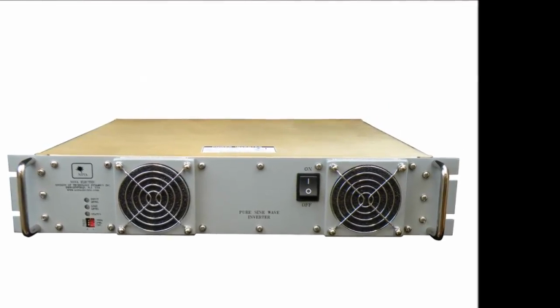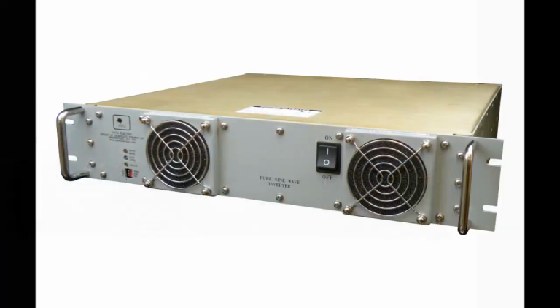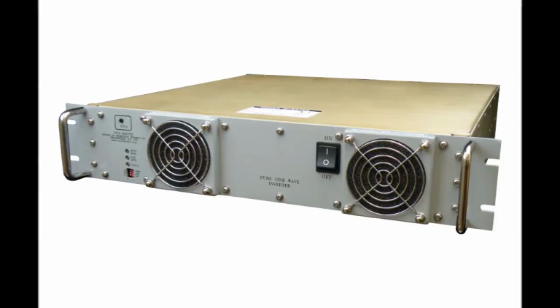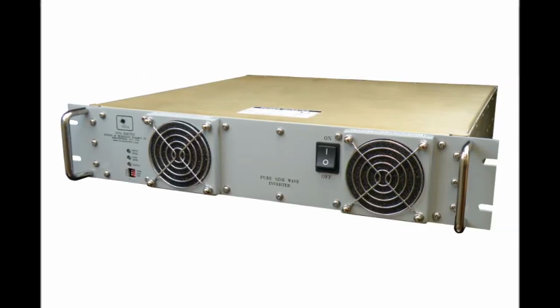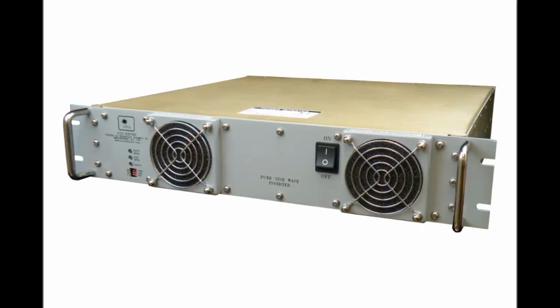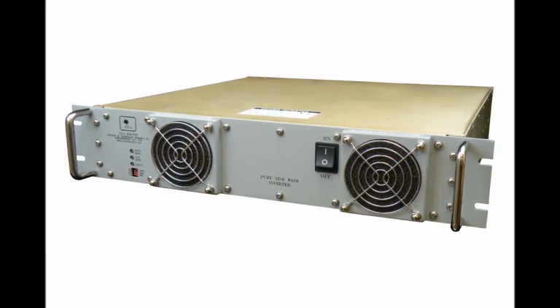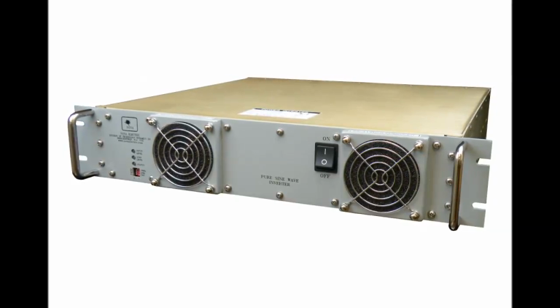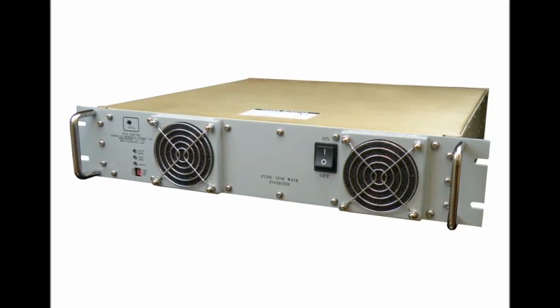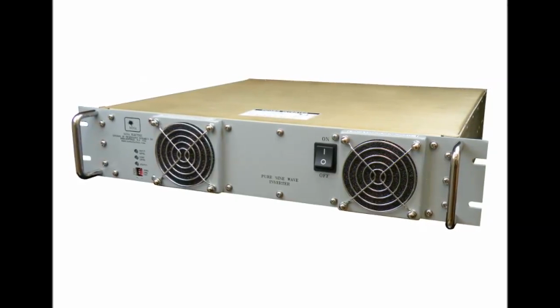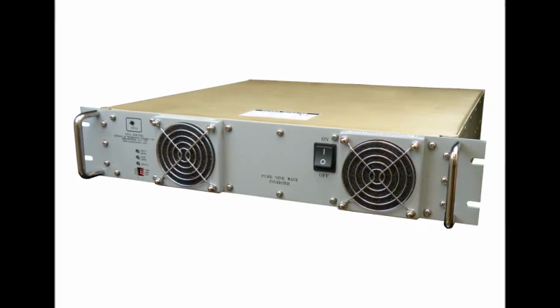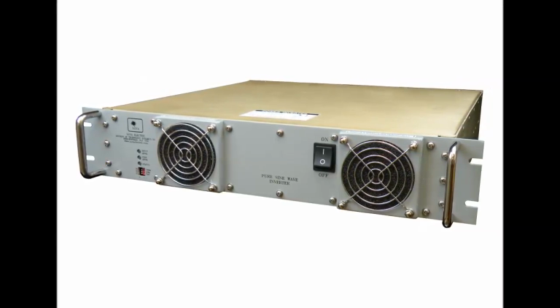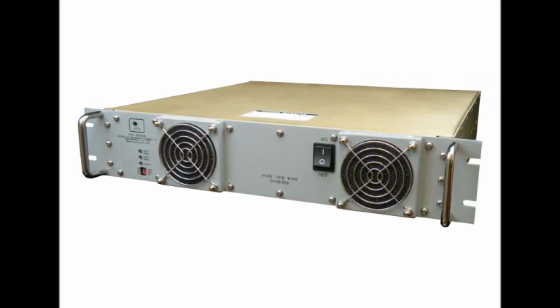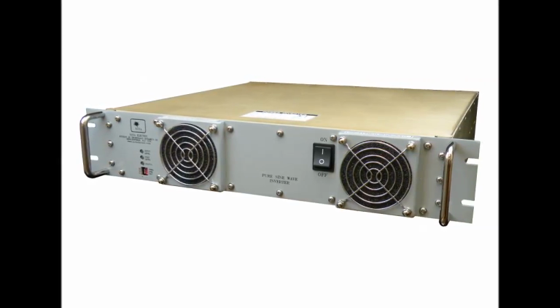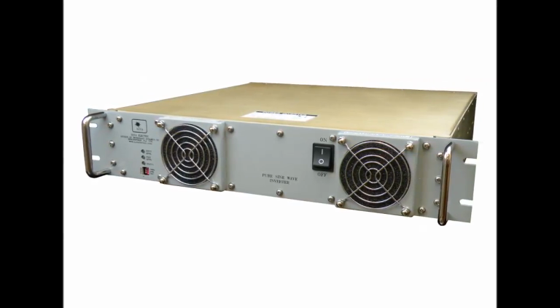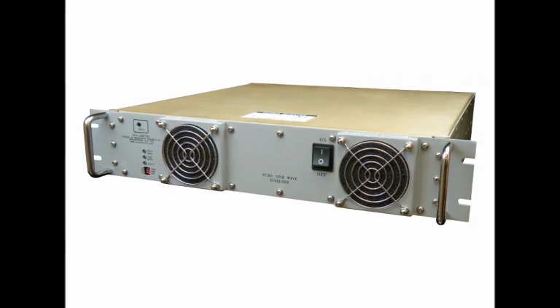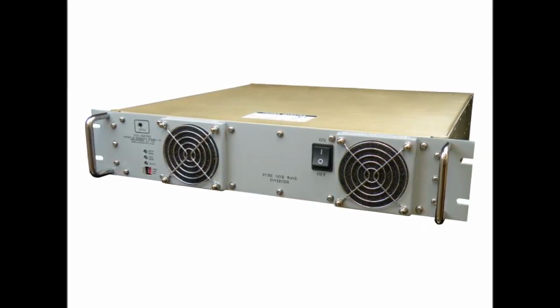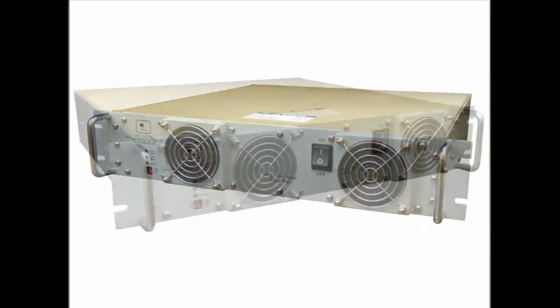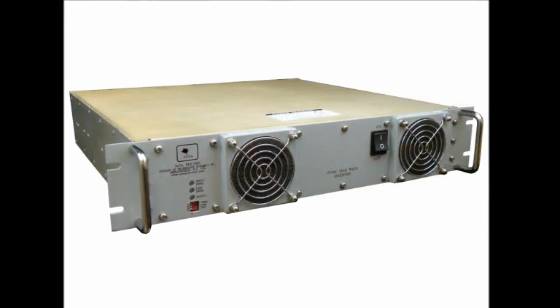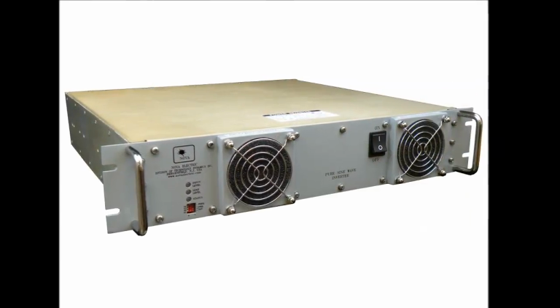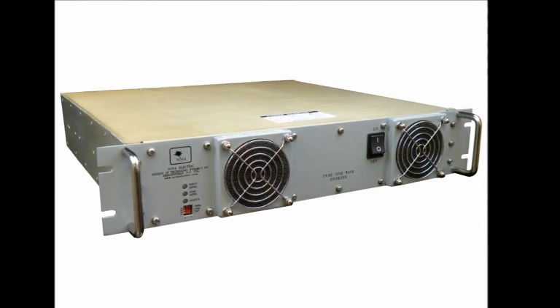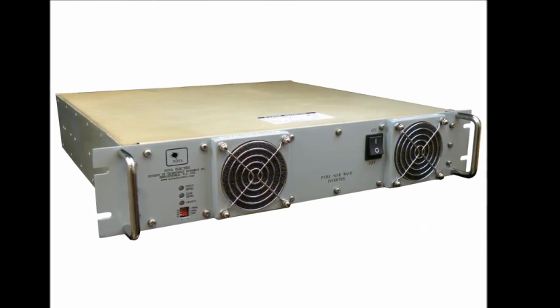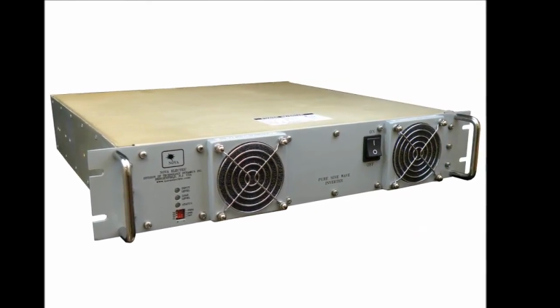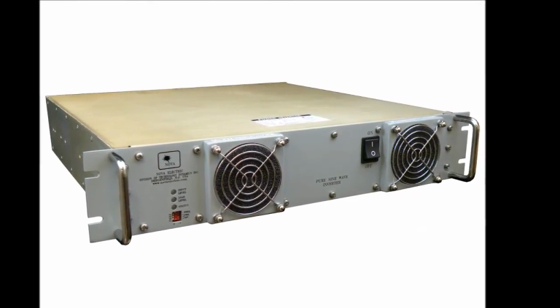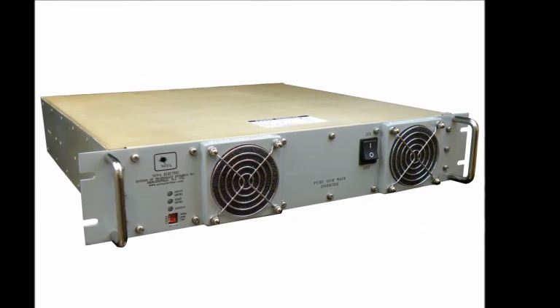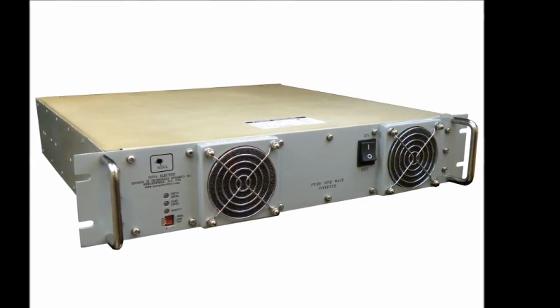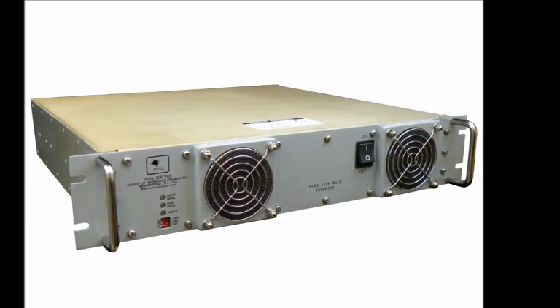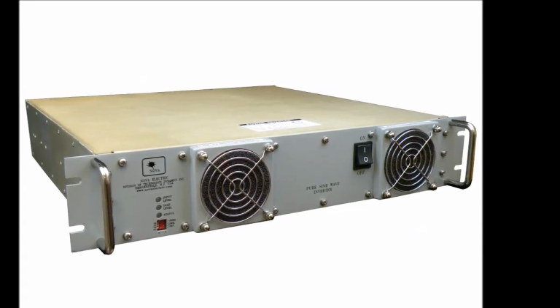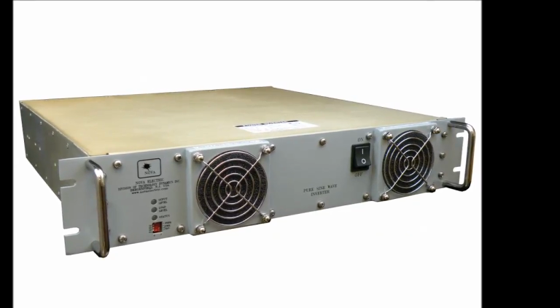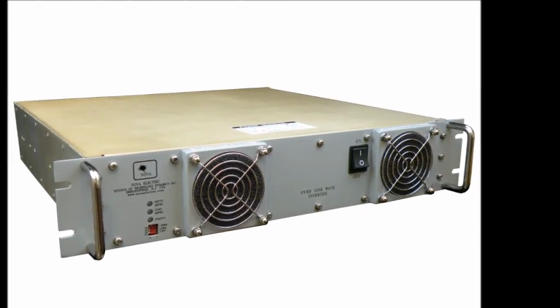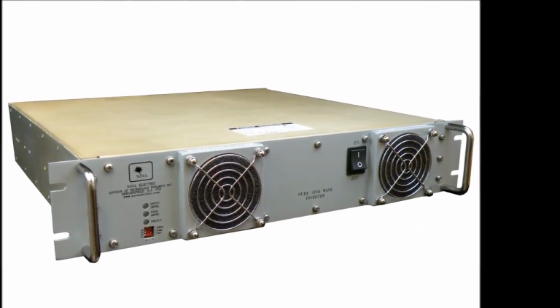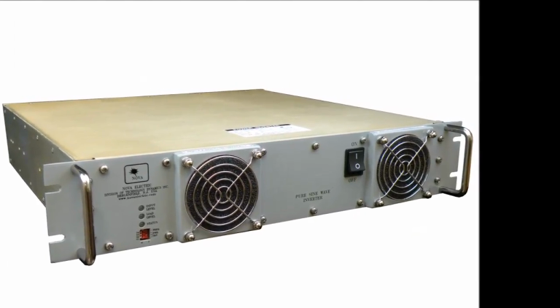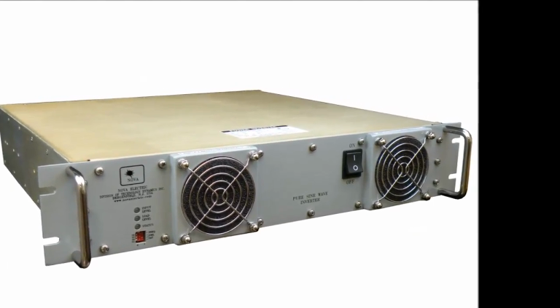Typical applications include powering aircraft computers and monitors, dedicated electrical systems, and cockpit instrumentation.